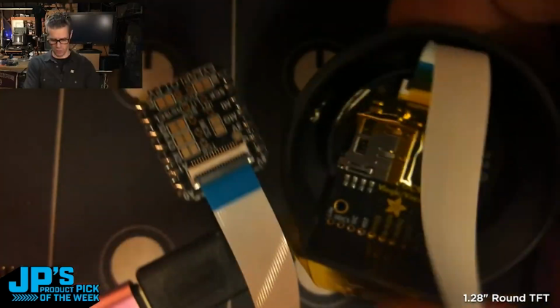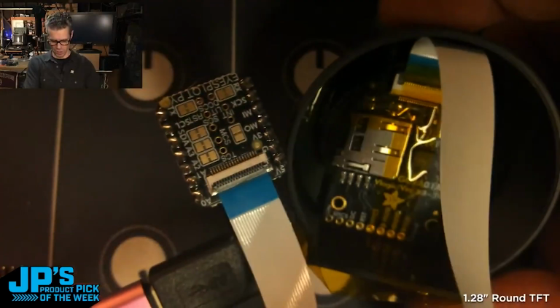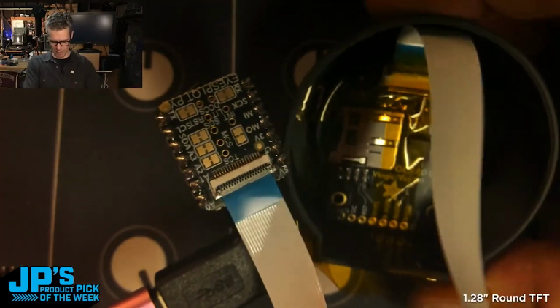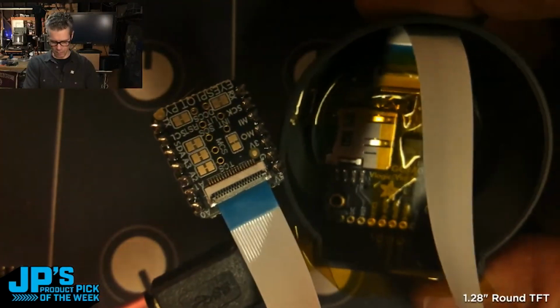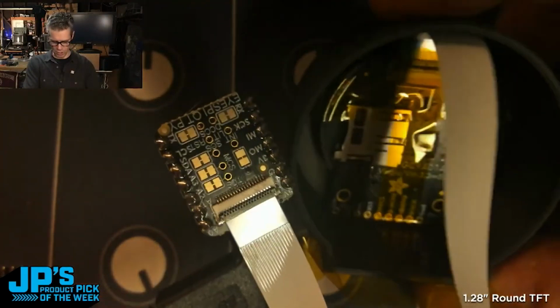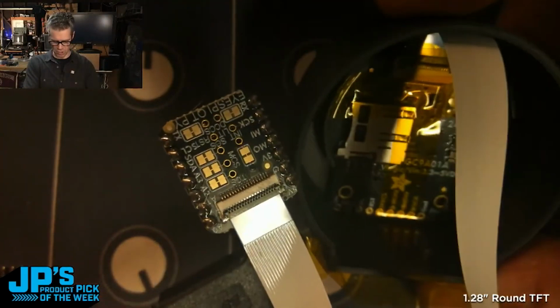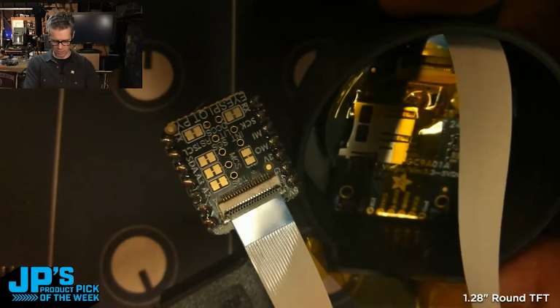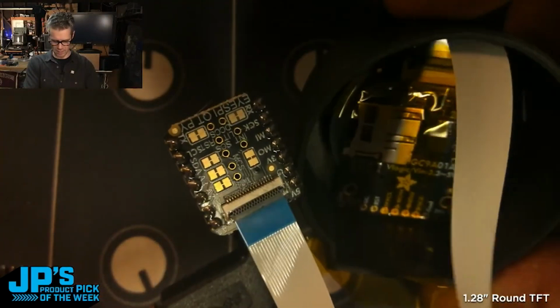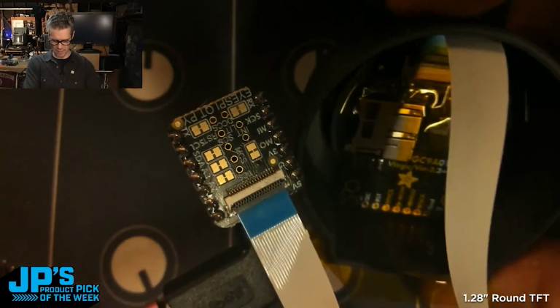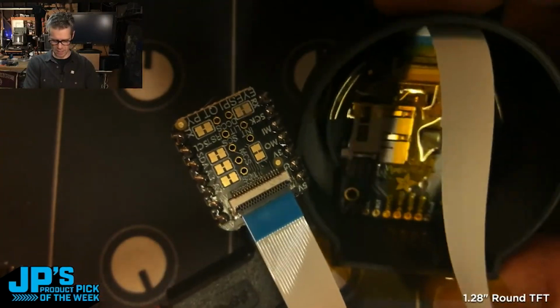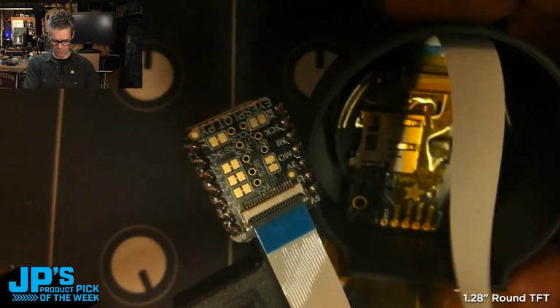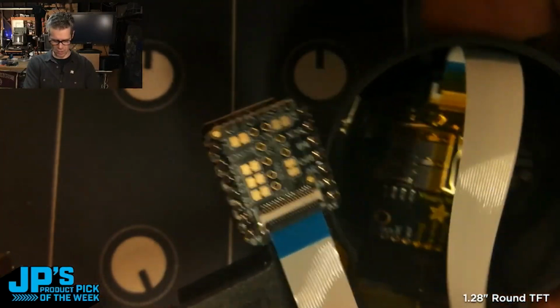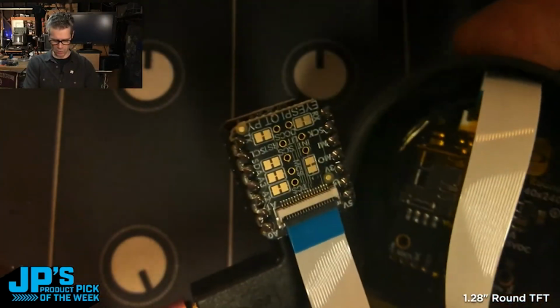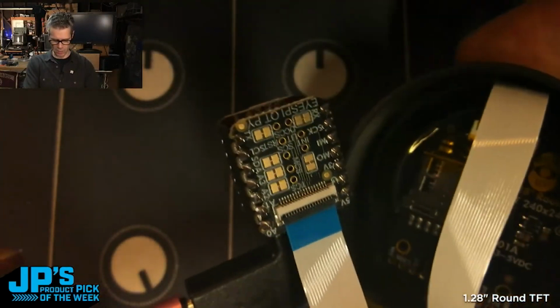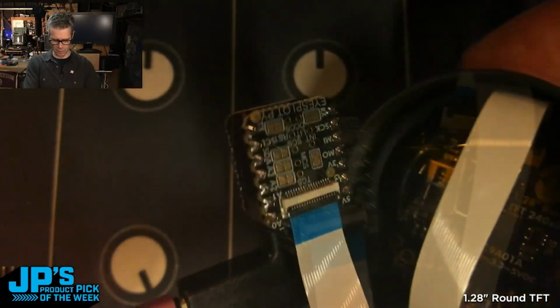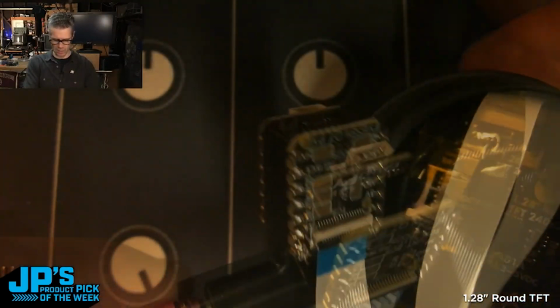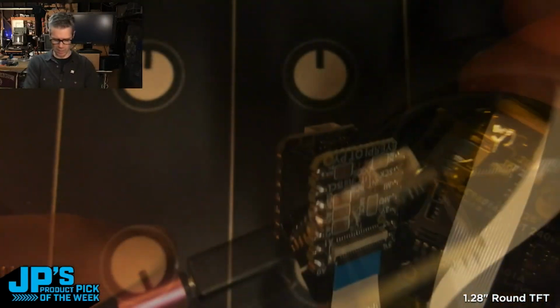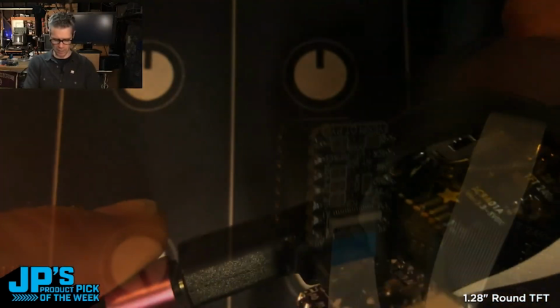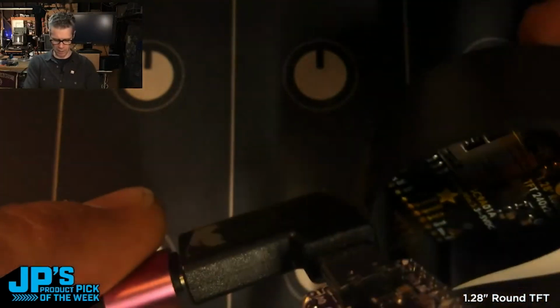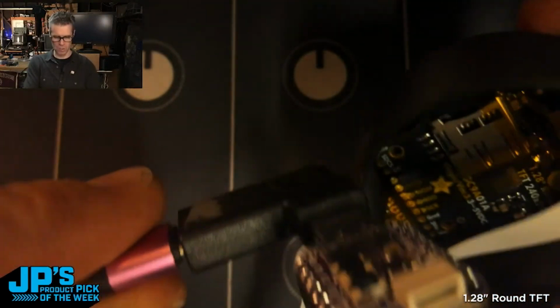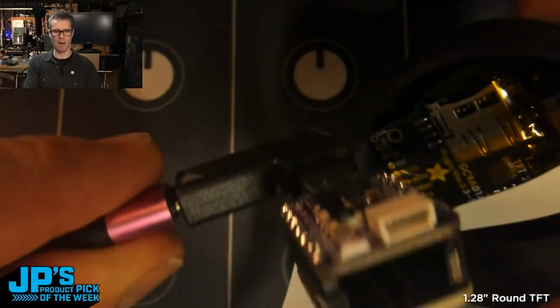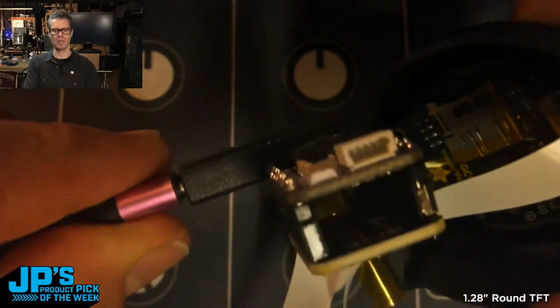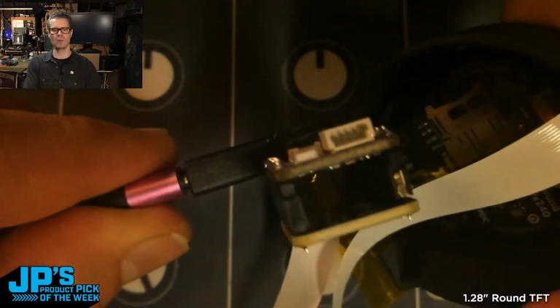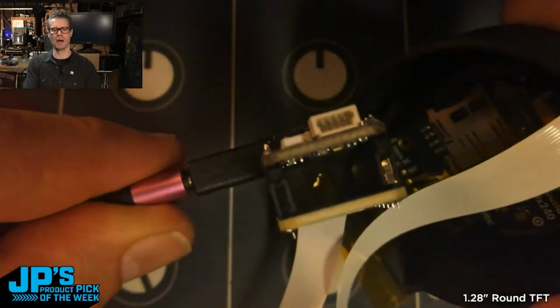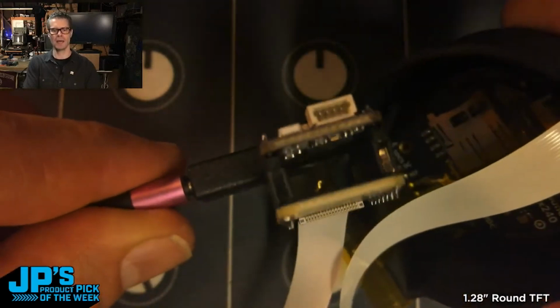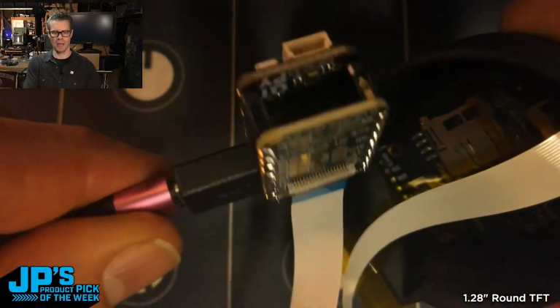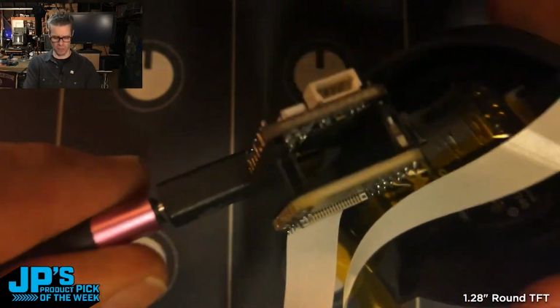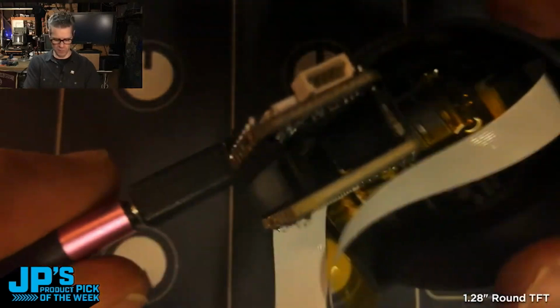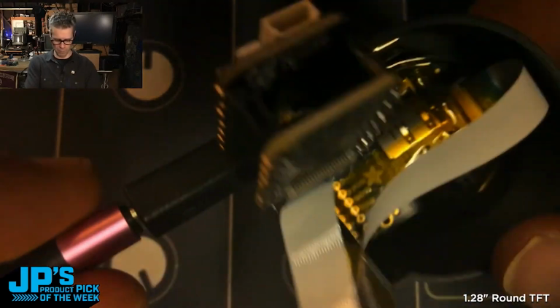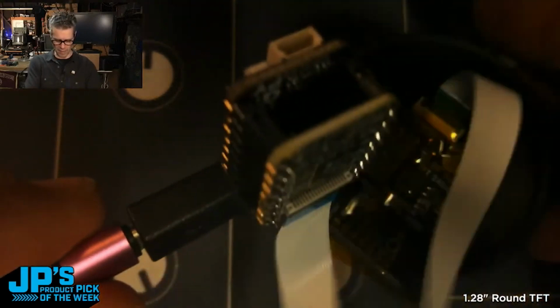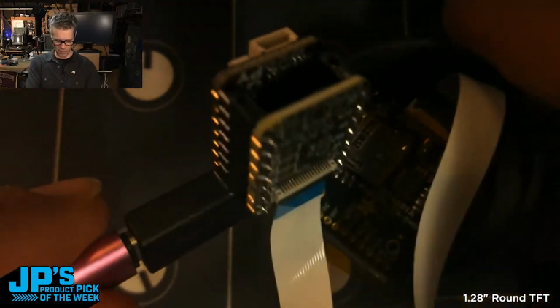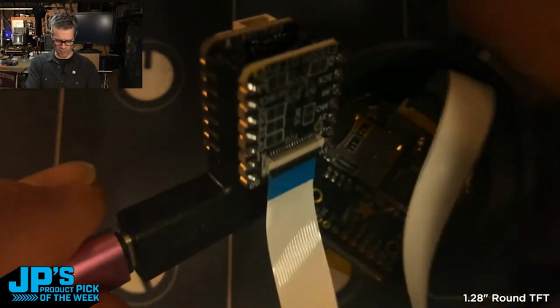There's the display, which I just taped down instead of screwing into place. There is my CutiePie and the breakout there.